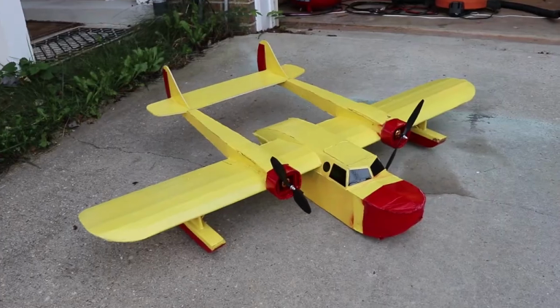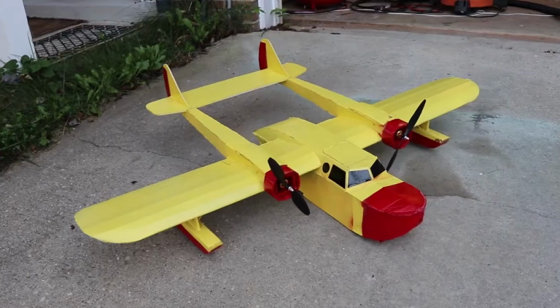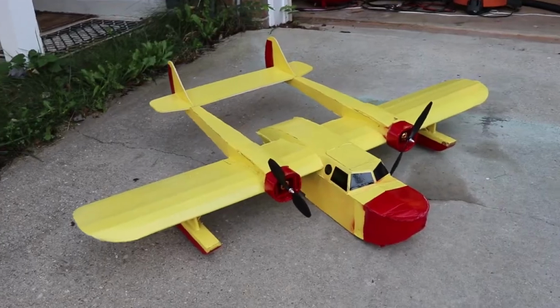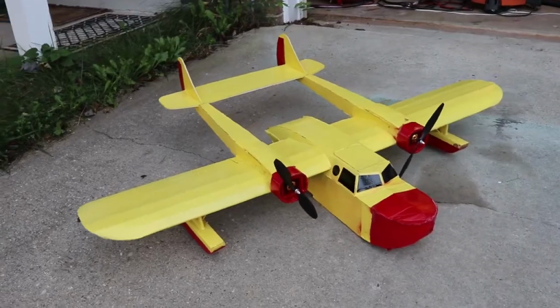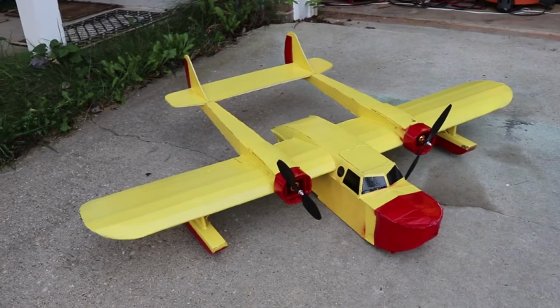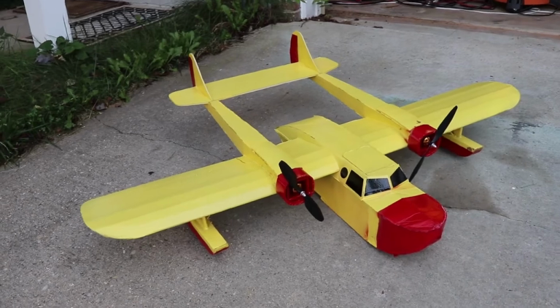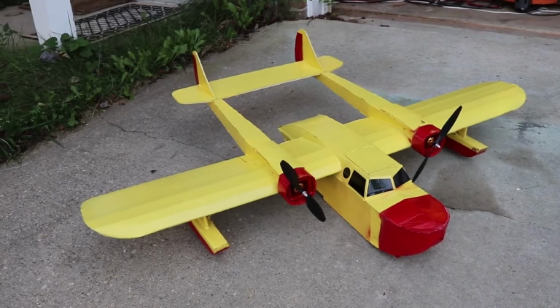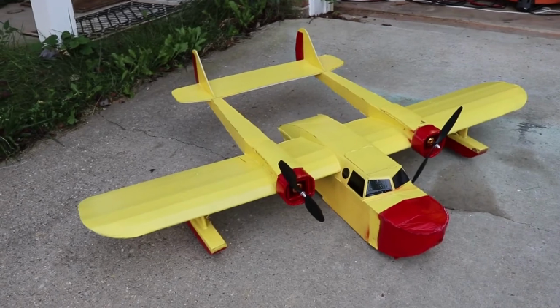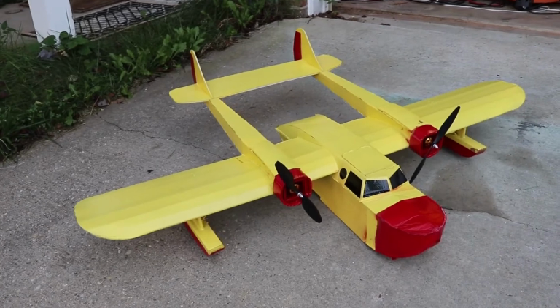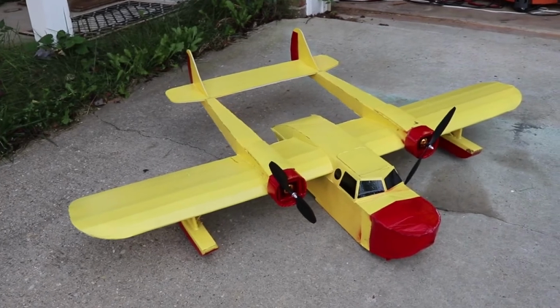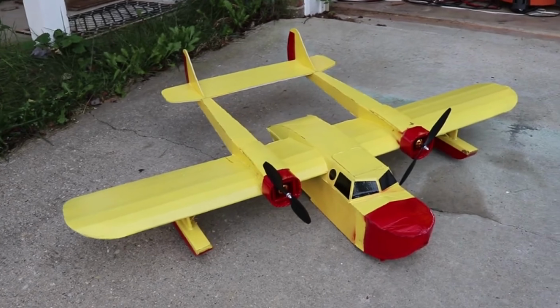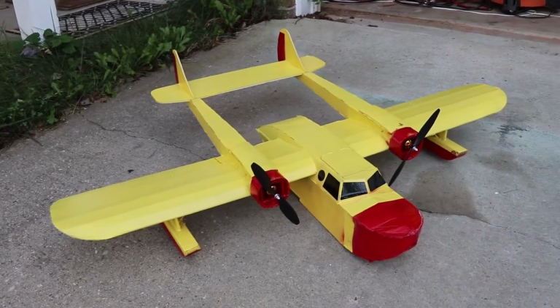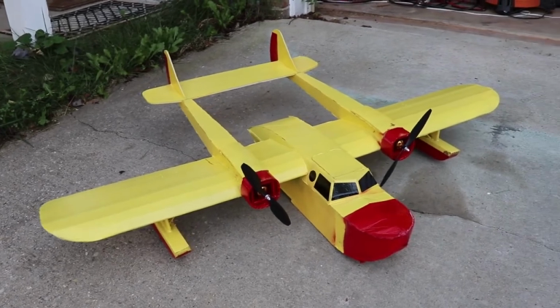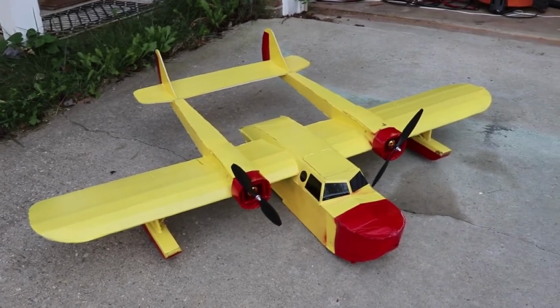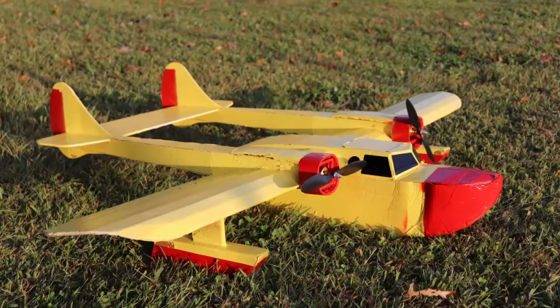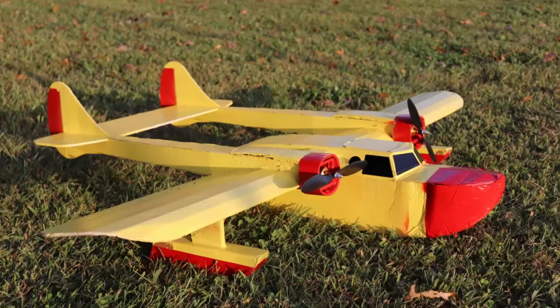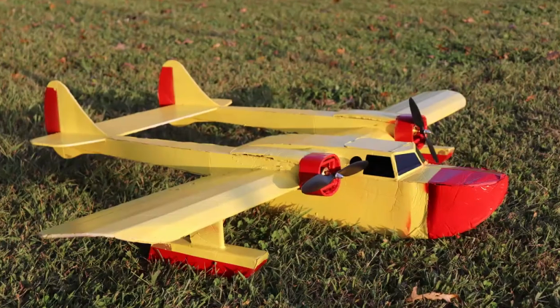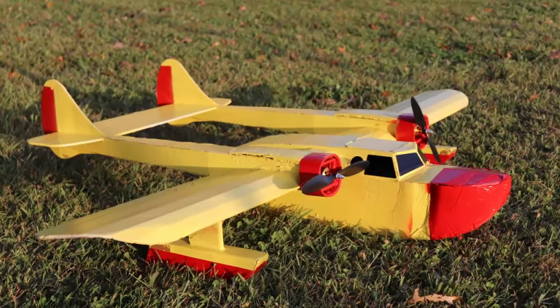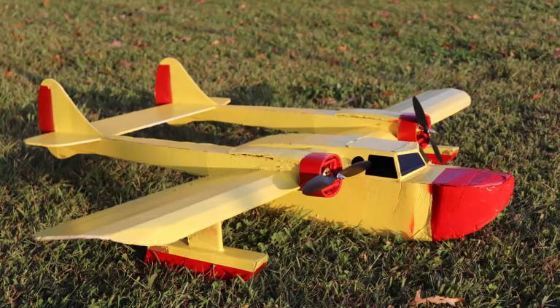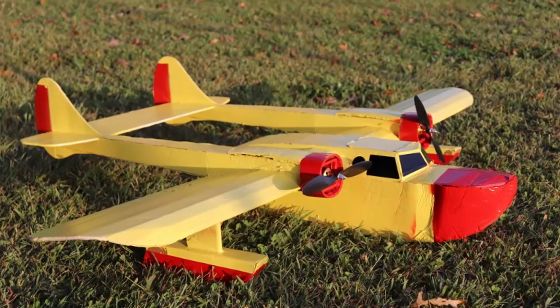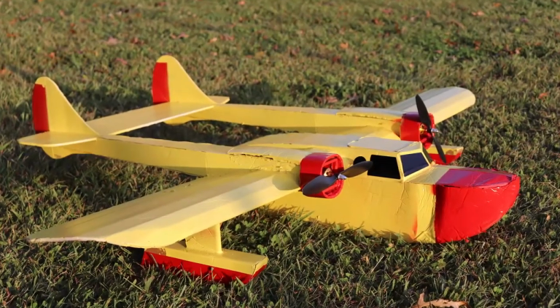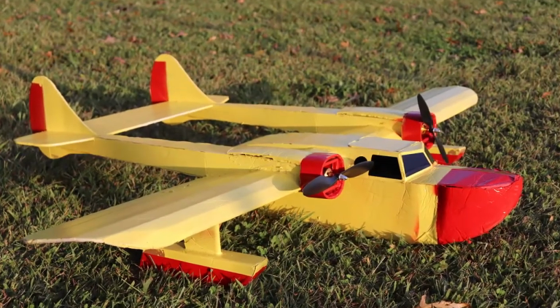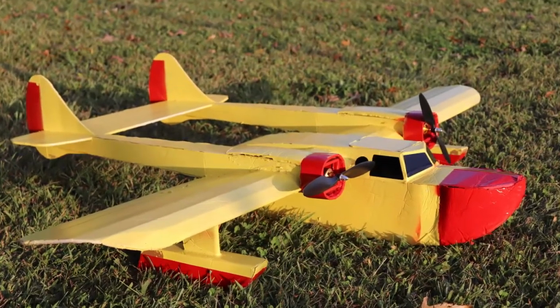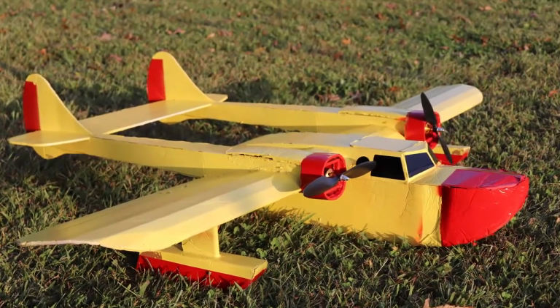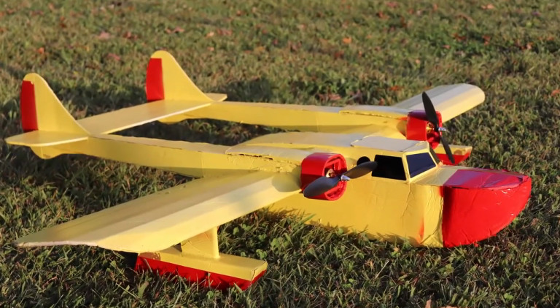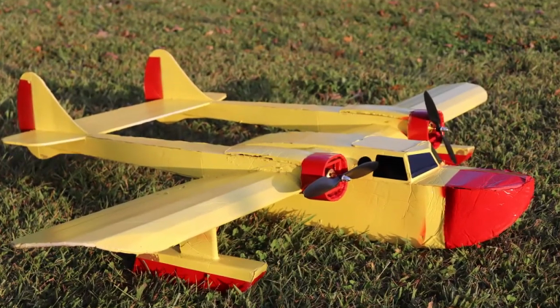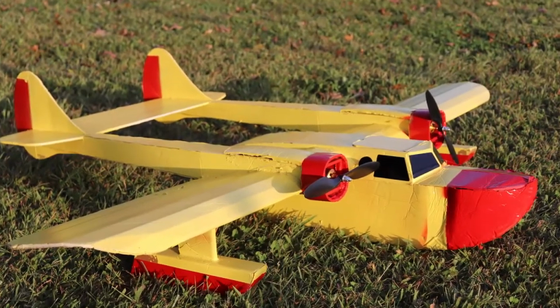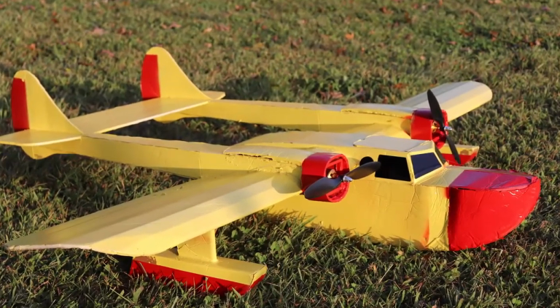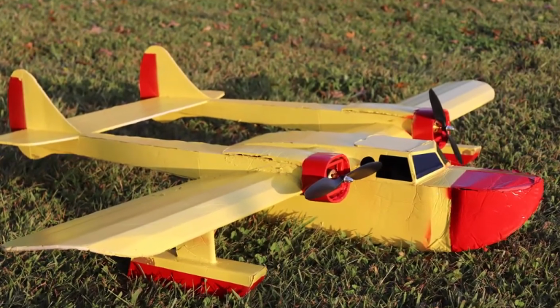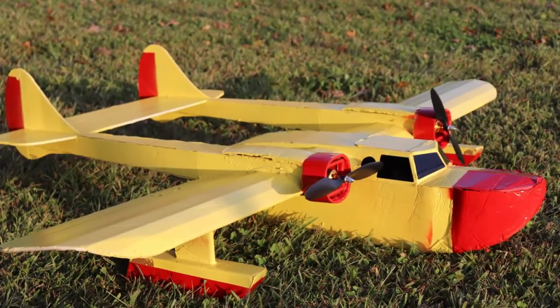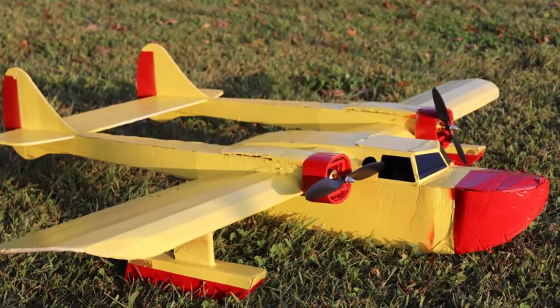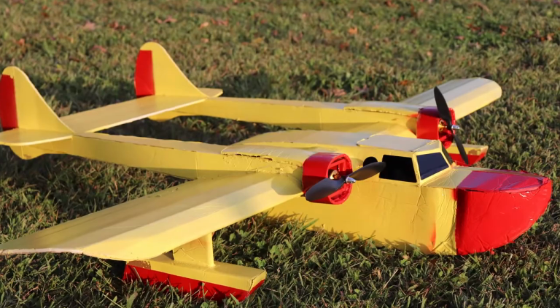Here's what it looked like all finished. I made sure to take a lot of photos first because I knew there was a good chance I was going to crash it.